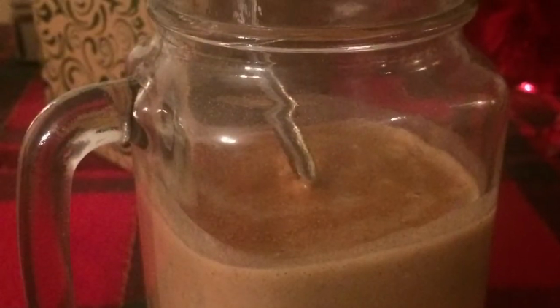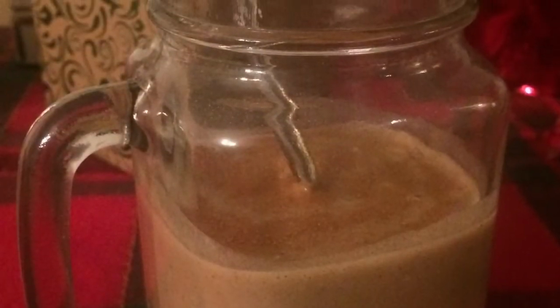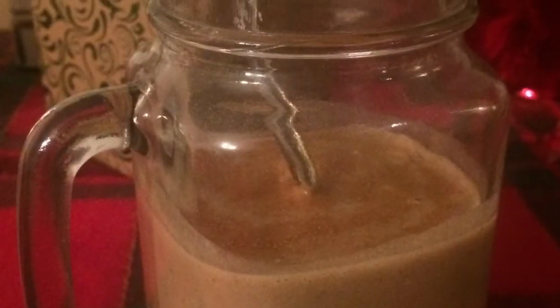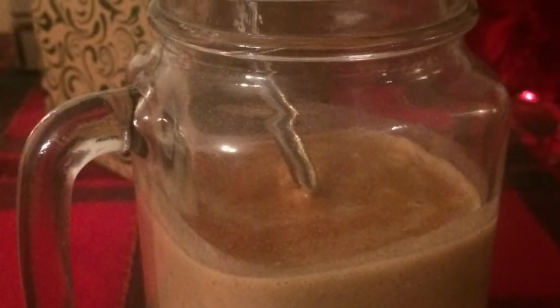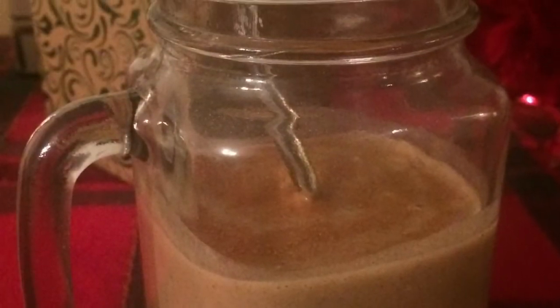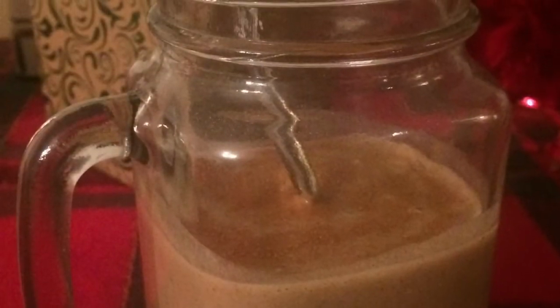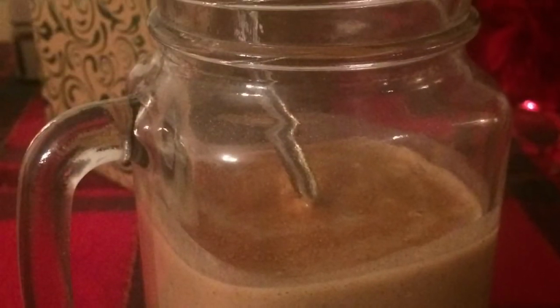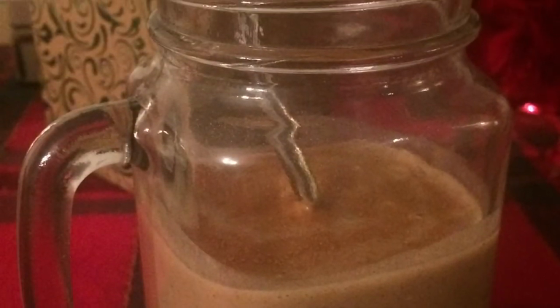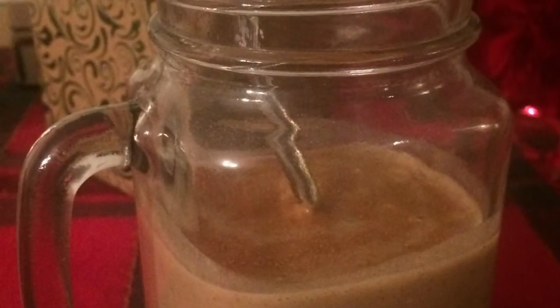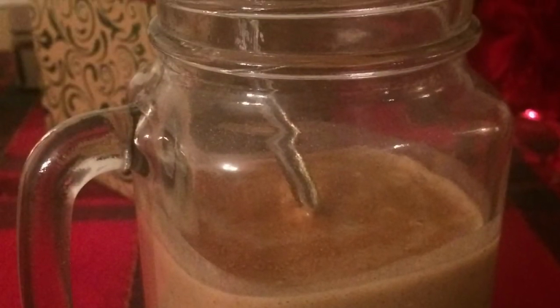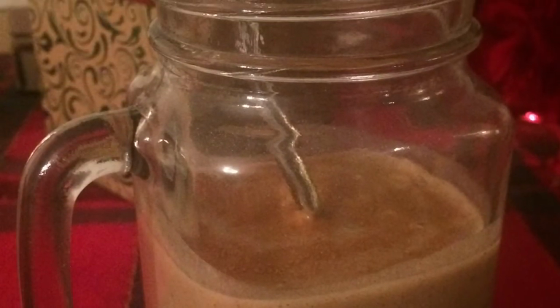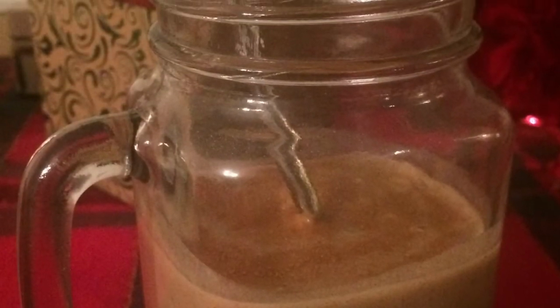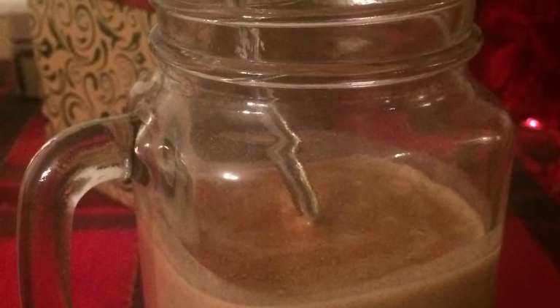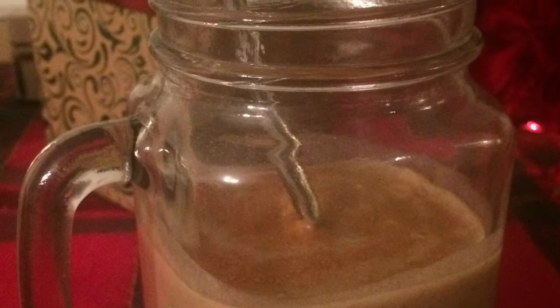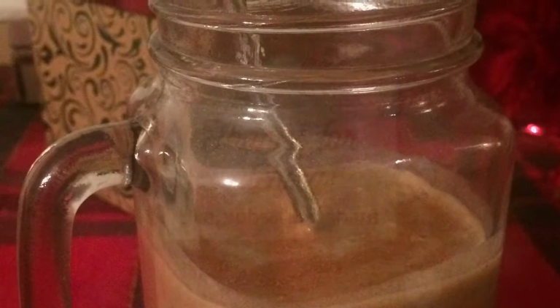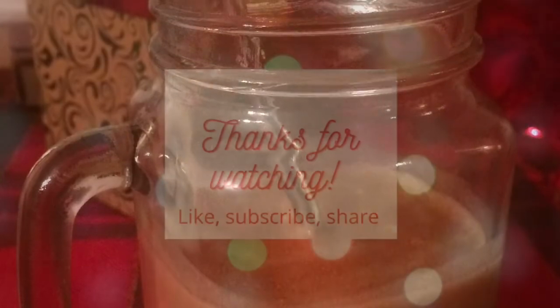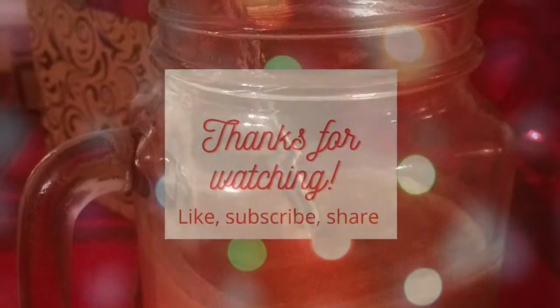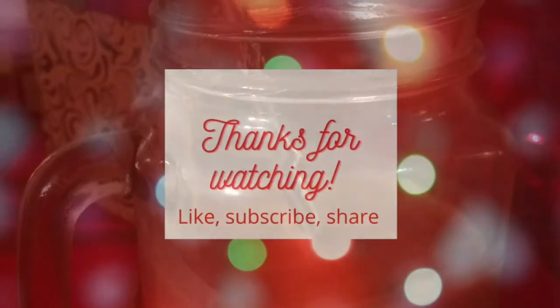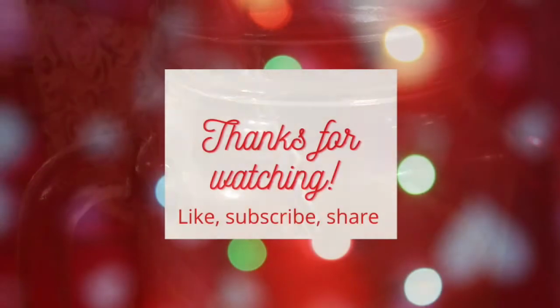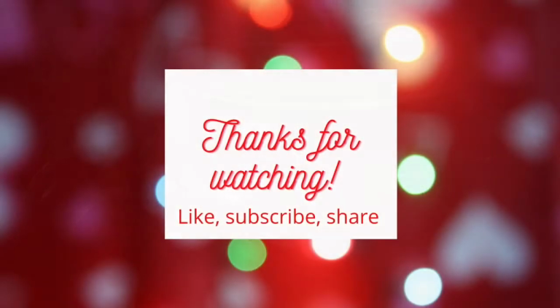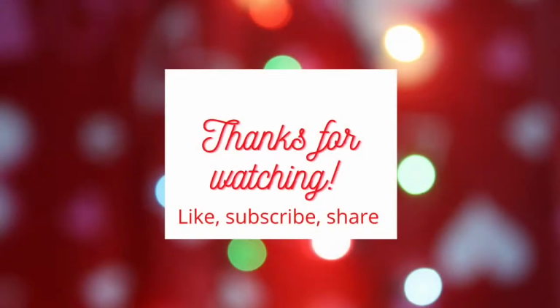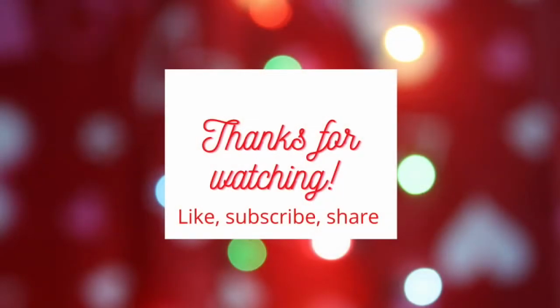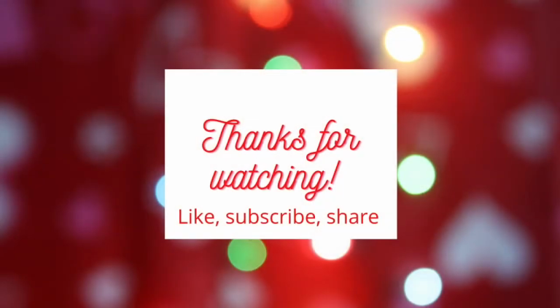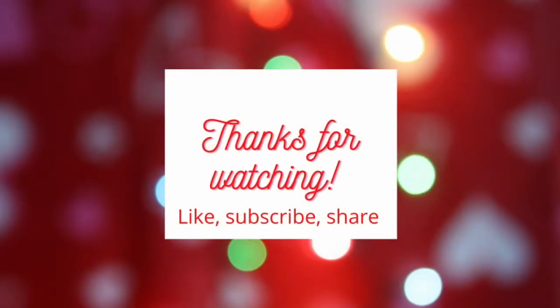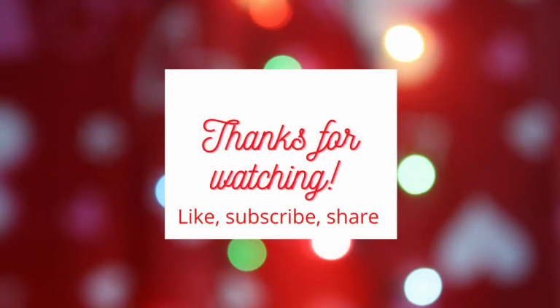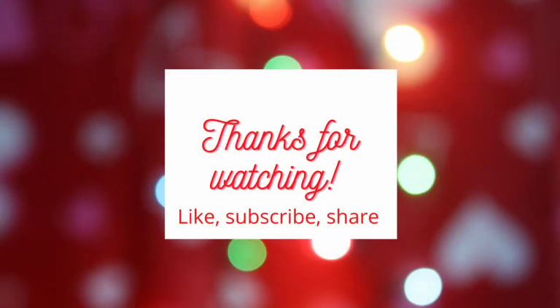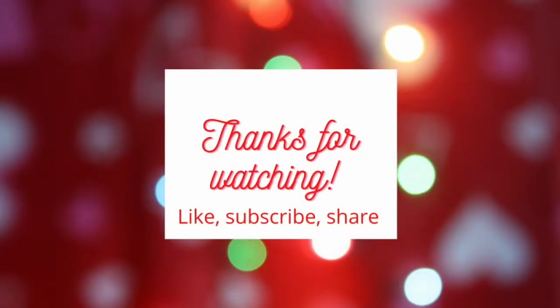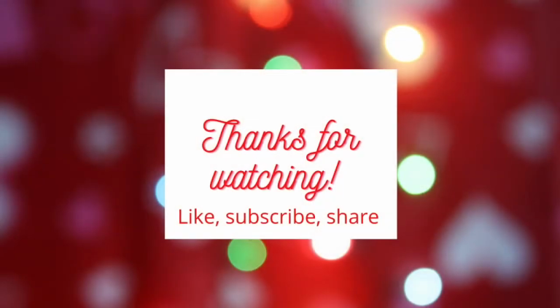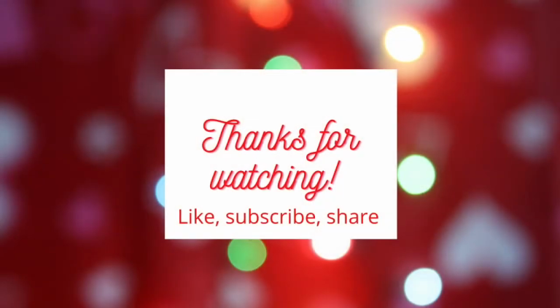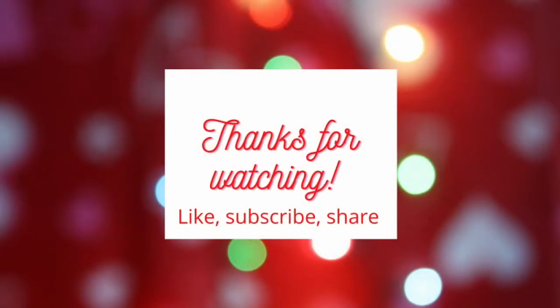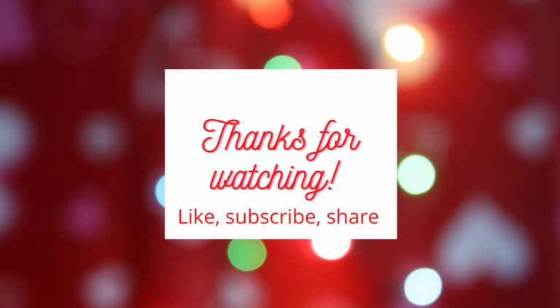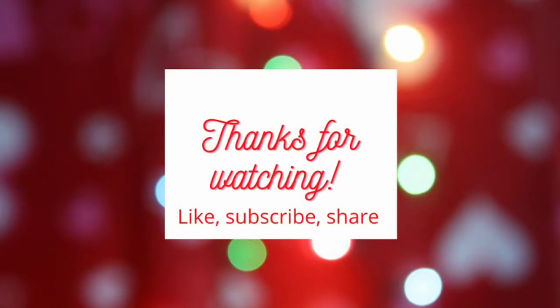I hope you're enjoying Countdown to Christmas. Don't forget to like, subscribe, share, and come back tomorrow. Have a blessed night.